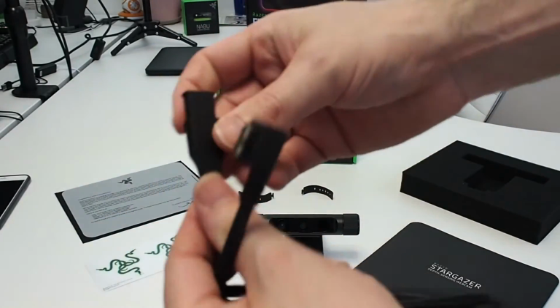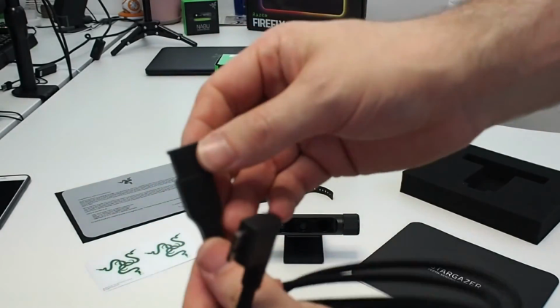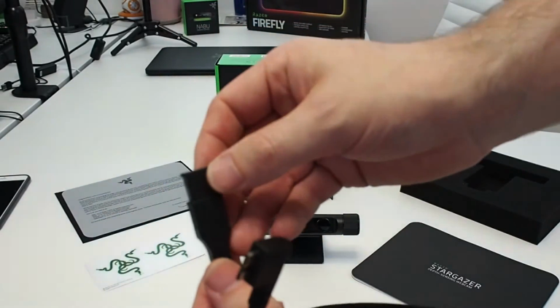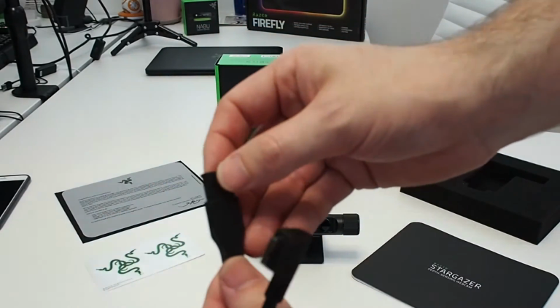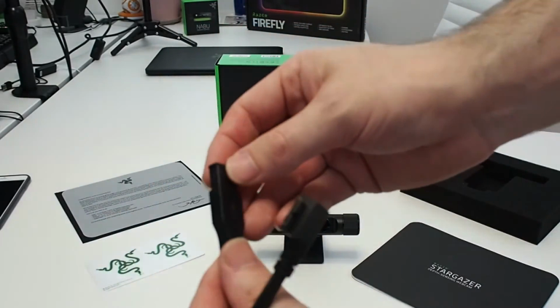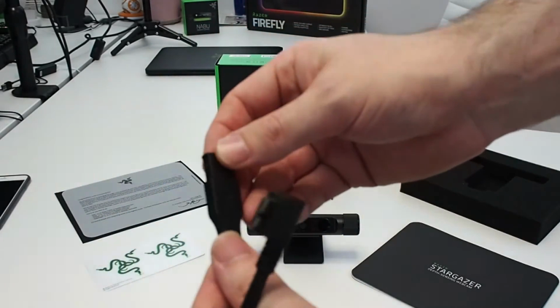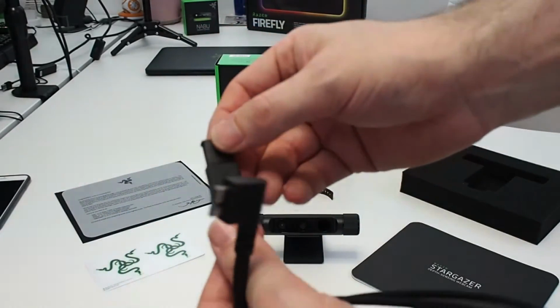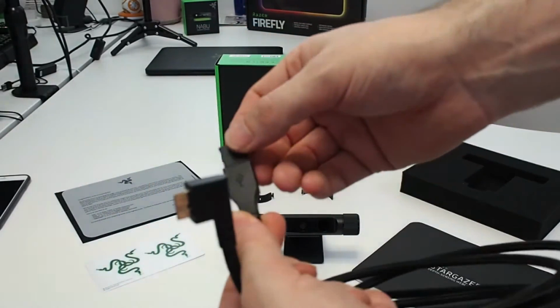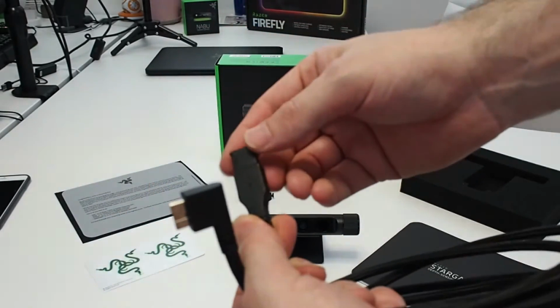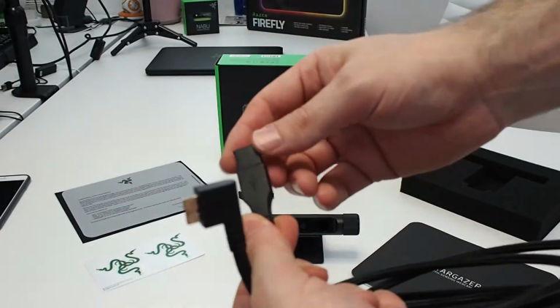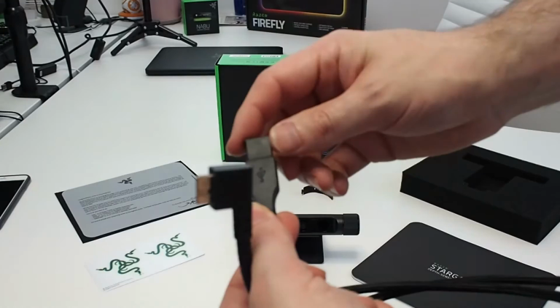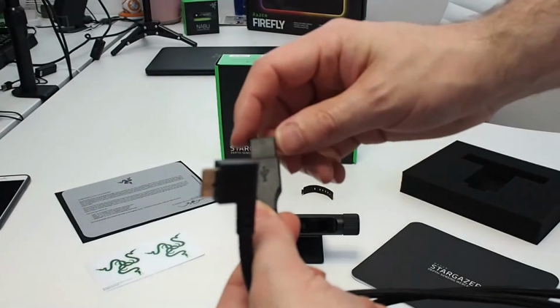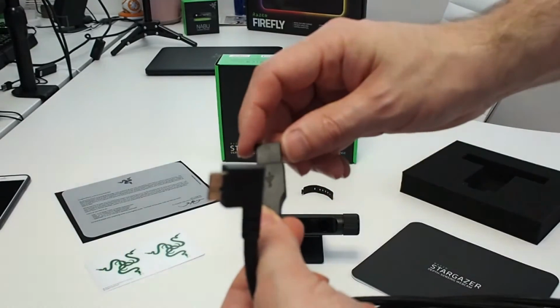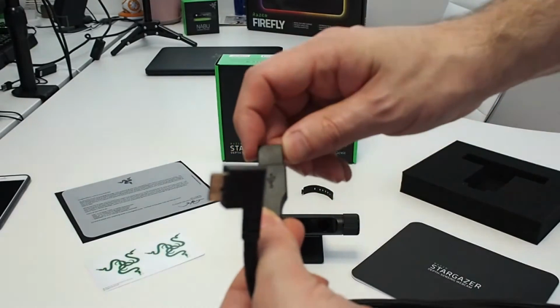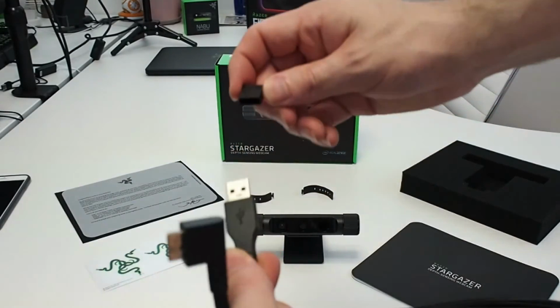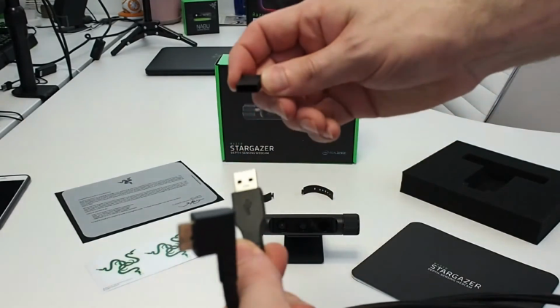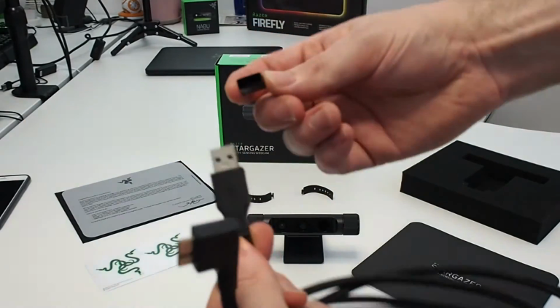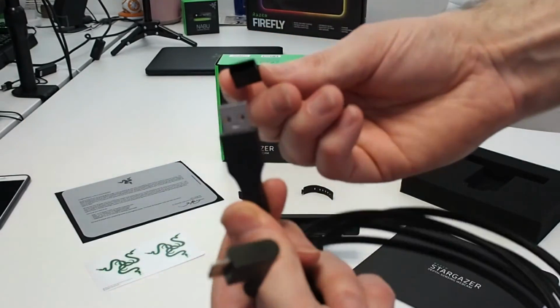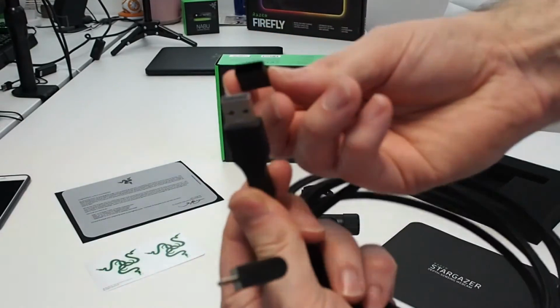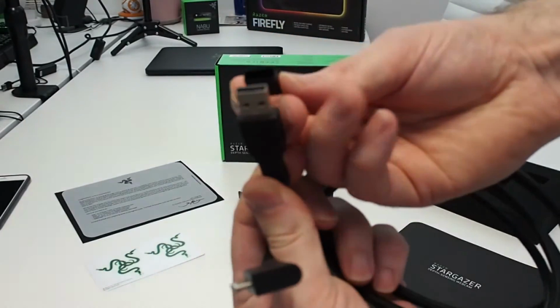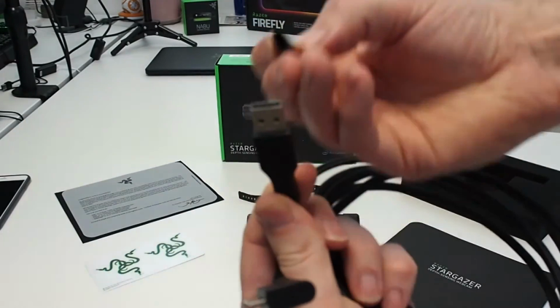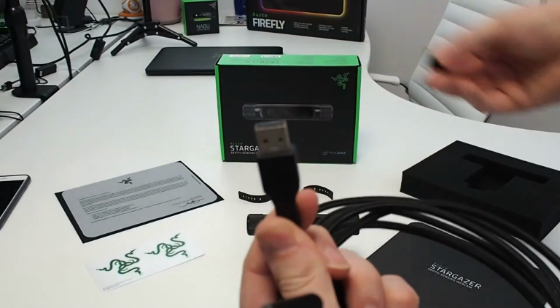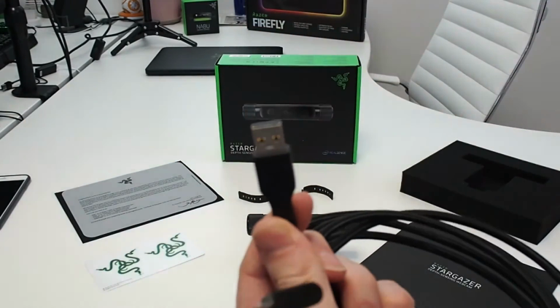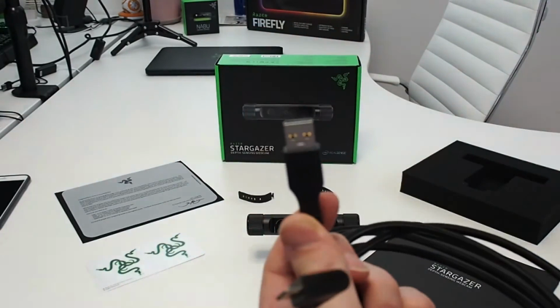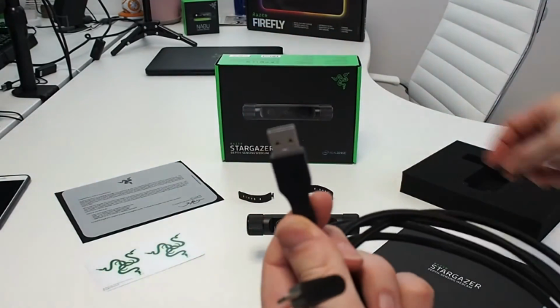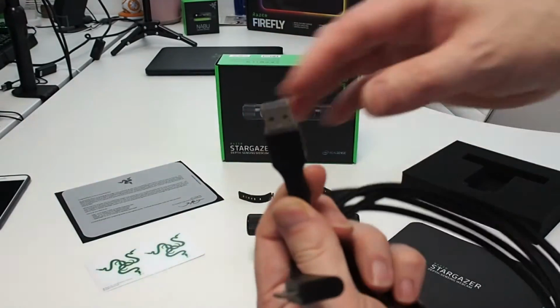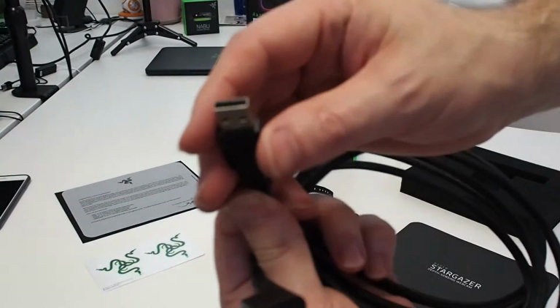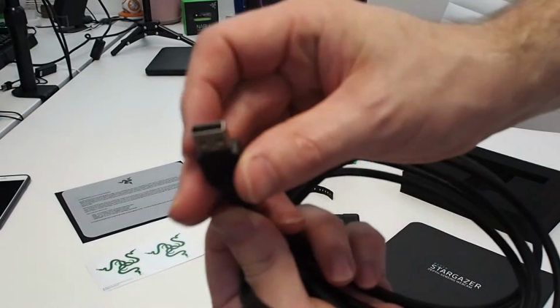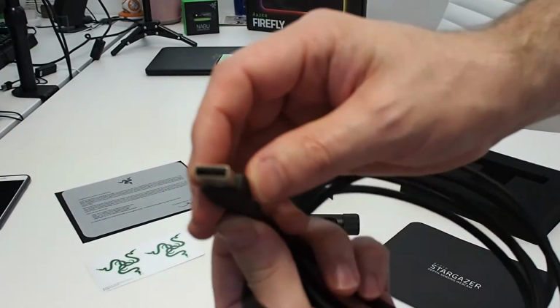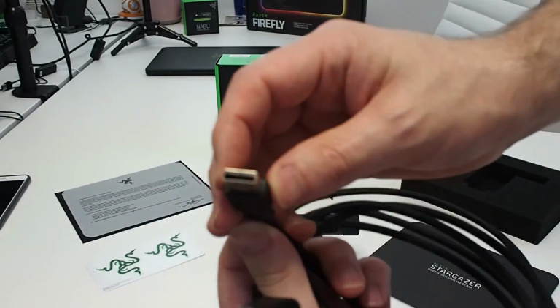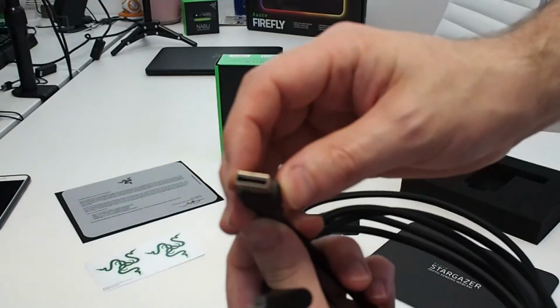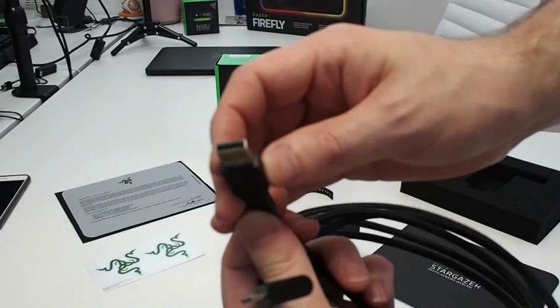Here's the standard USB end. One thing I'd have liked to see is the USB being green inside — they do that with some of their products — but this one's black.